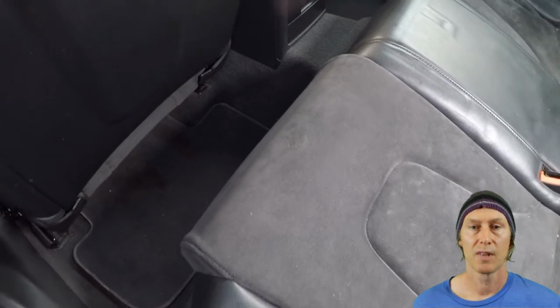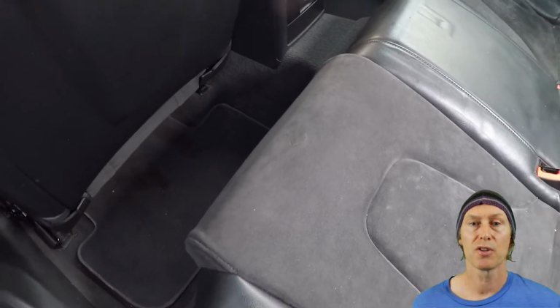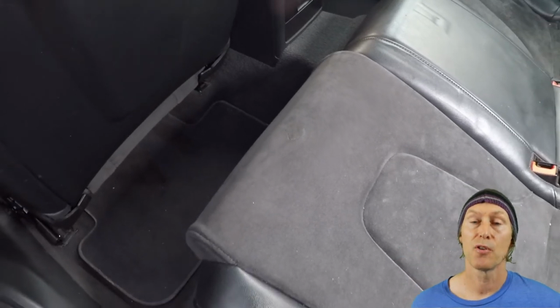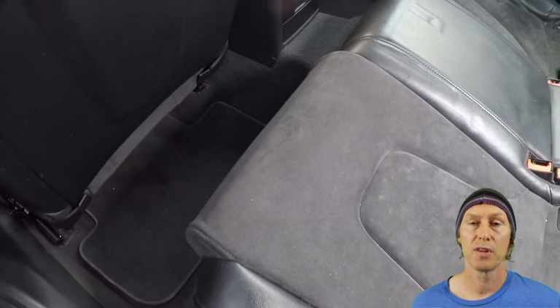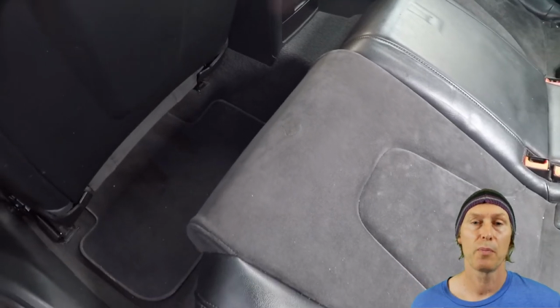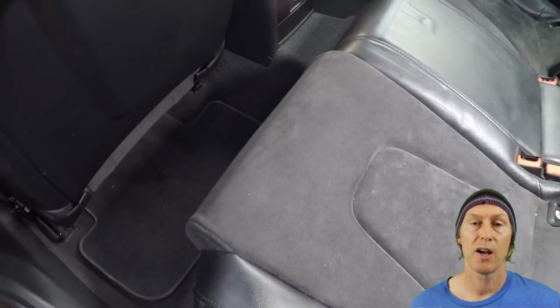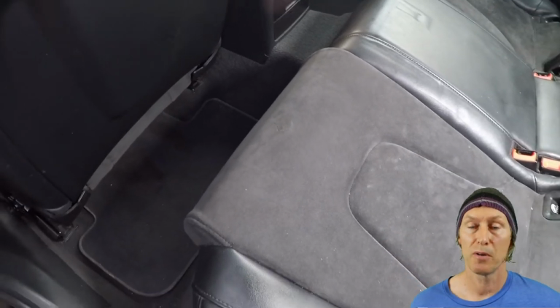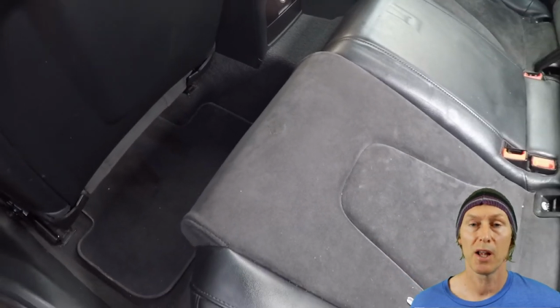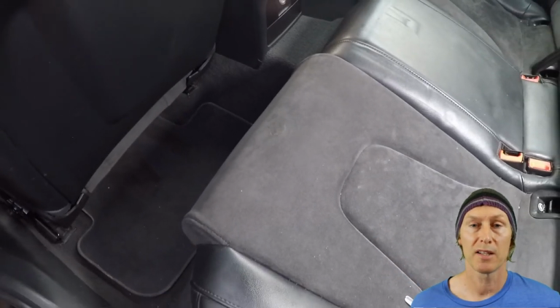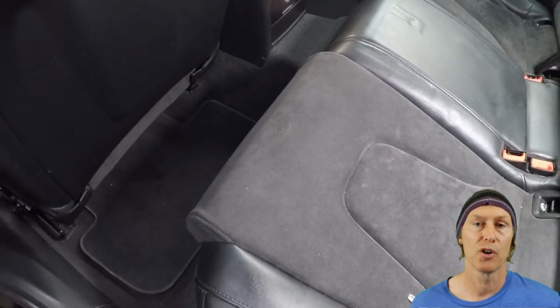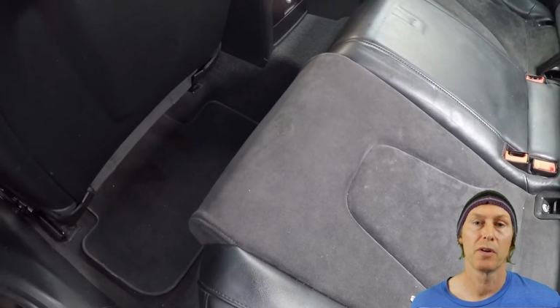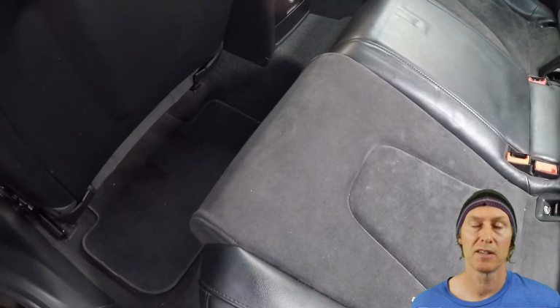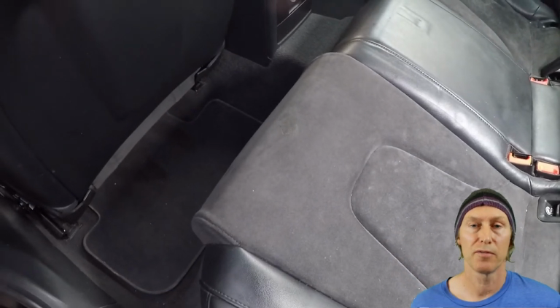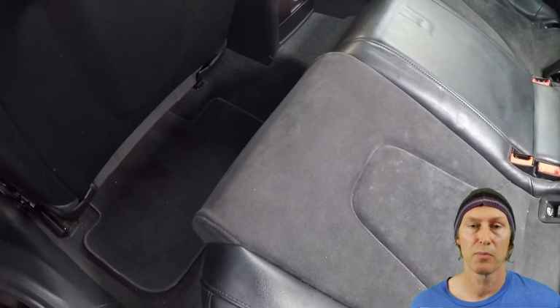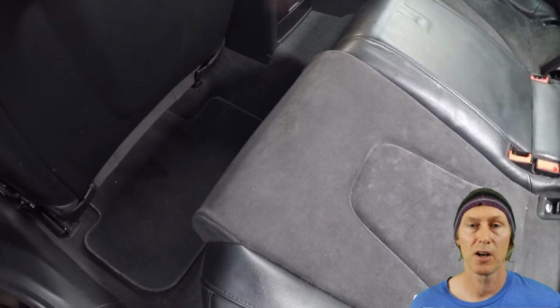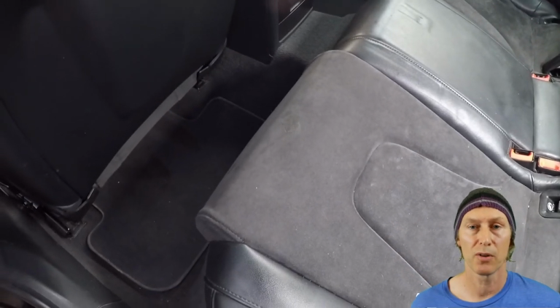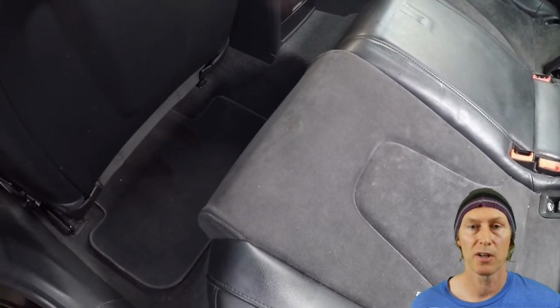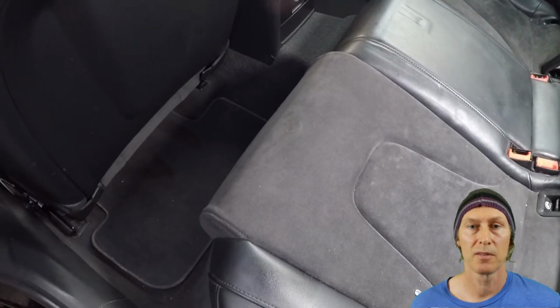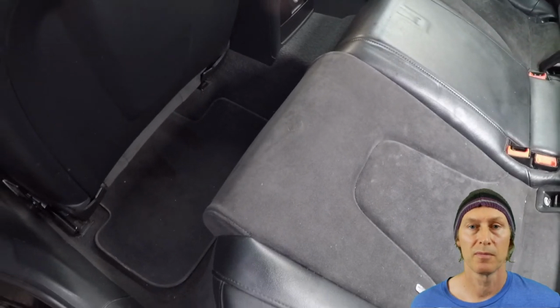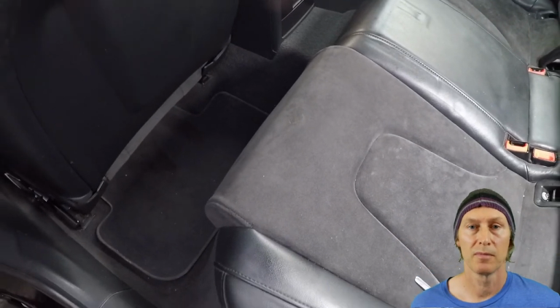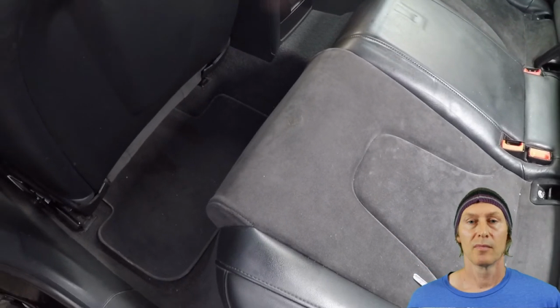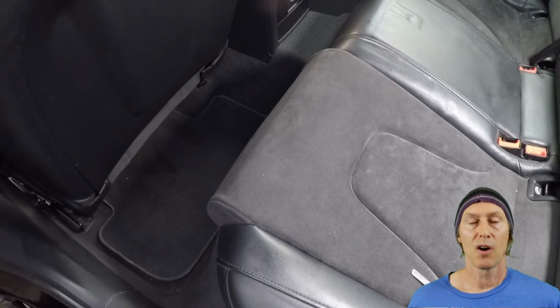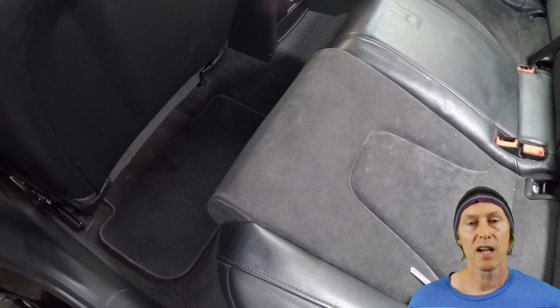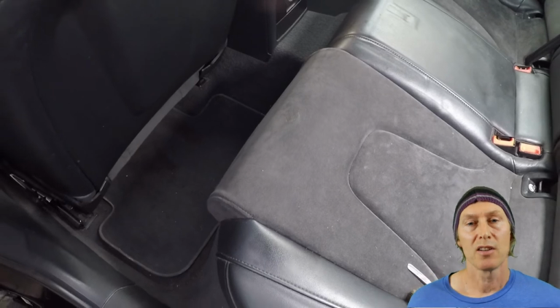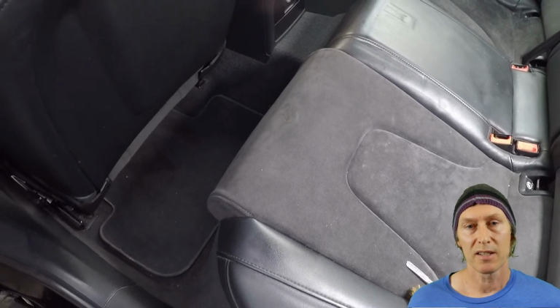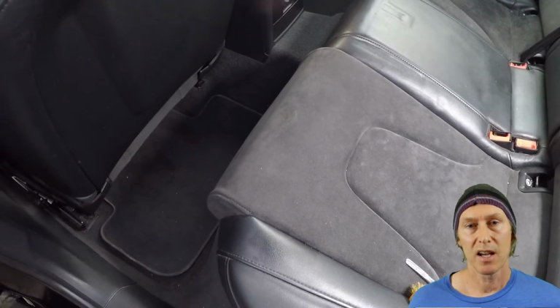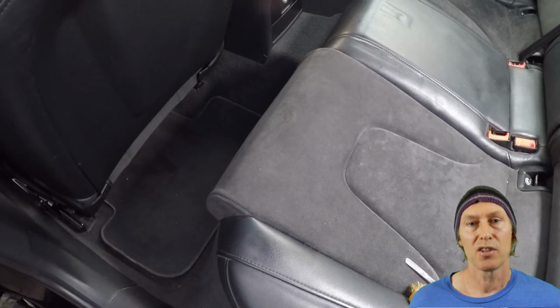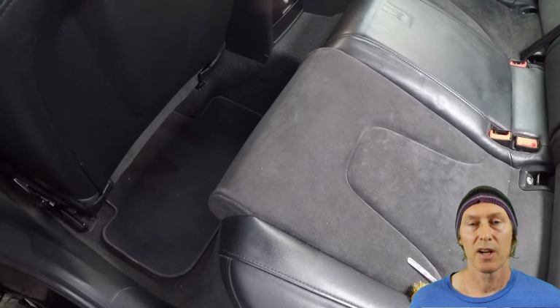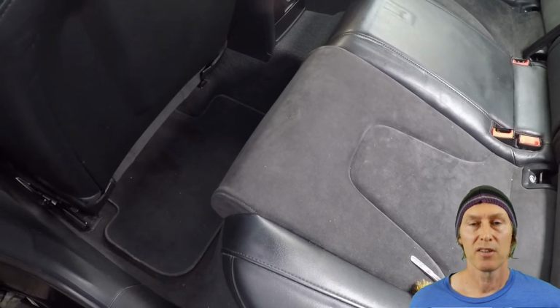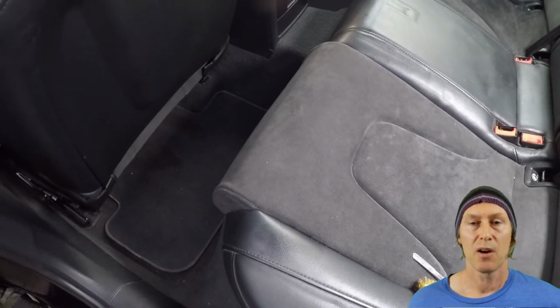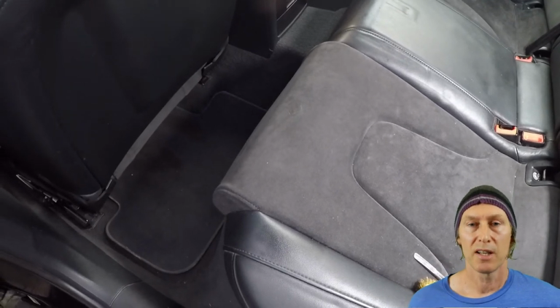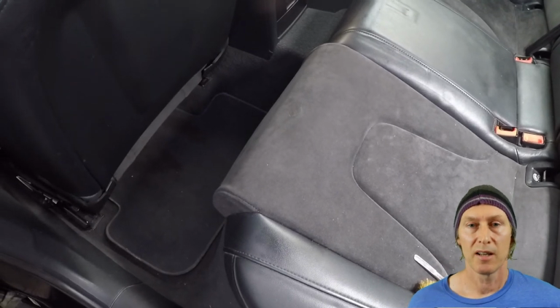Also, with the repair in place it will prevent it from becoming worse. Okay, so let's get to it — here's how I did it.